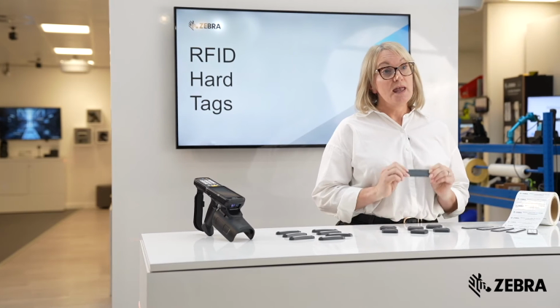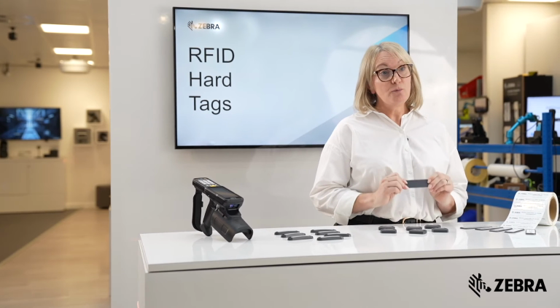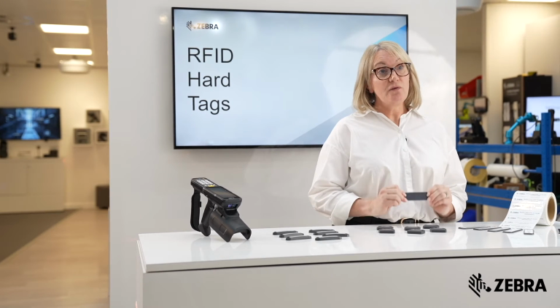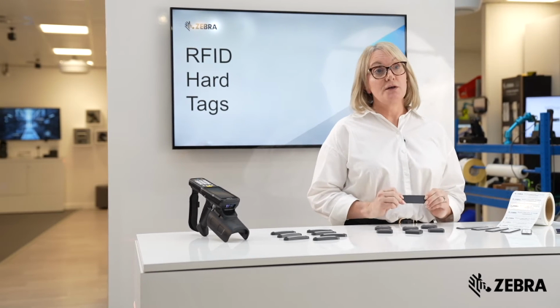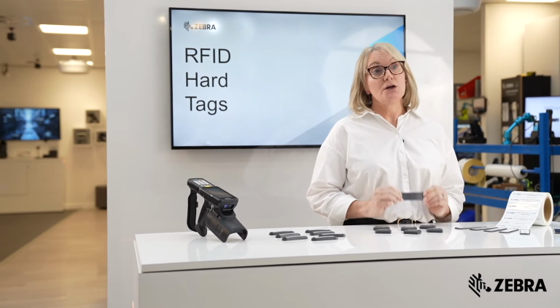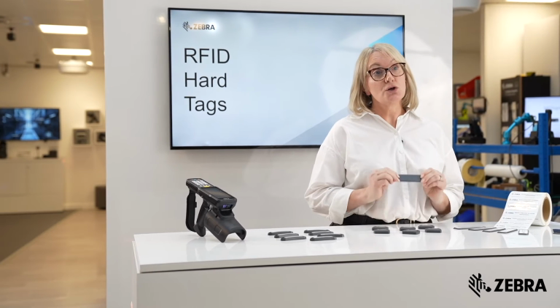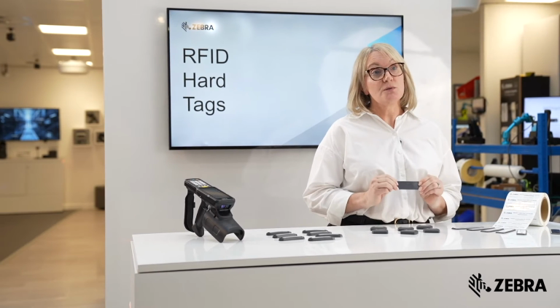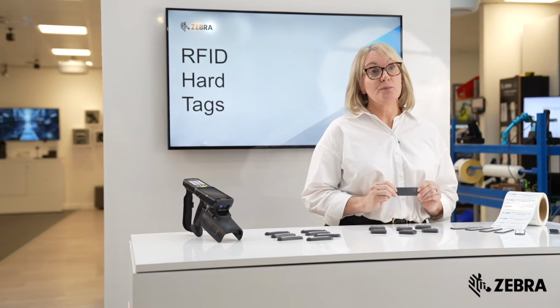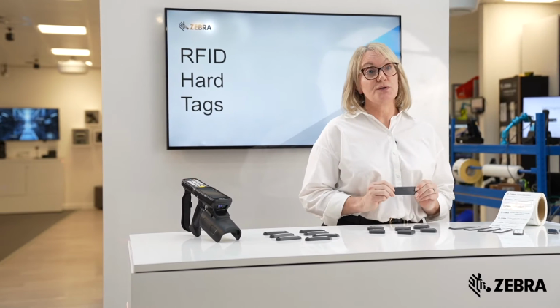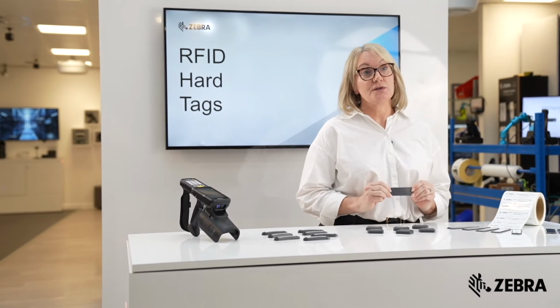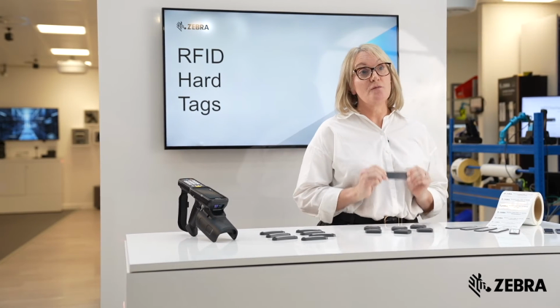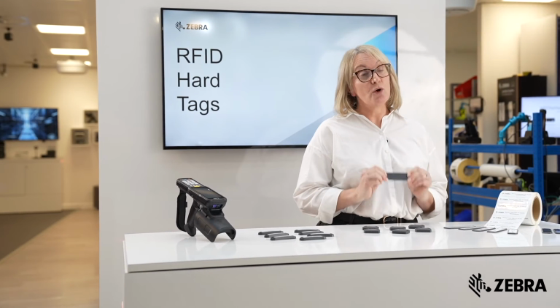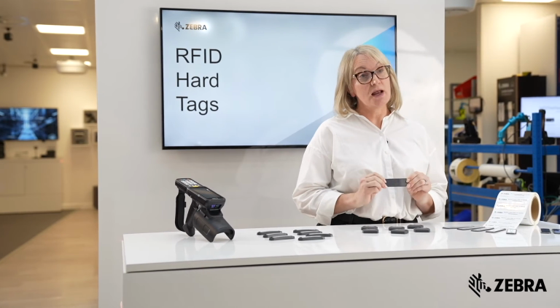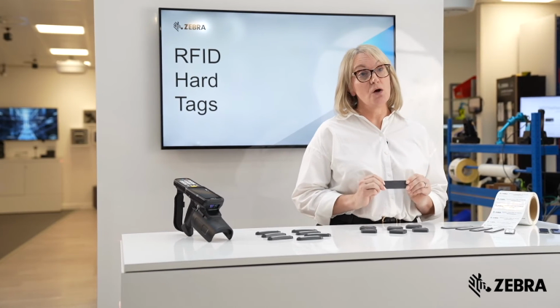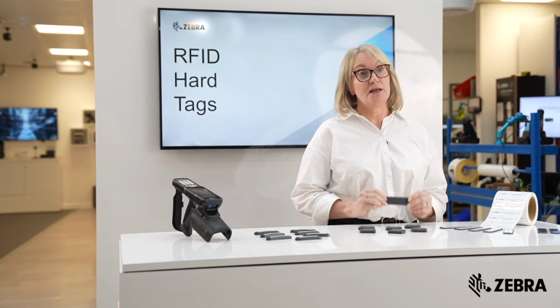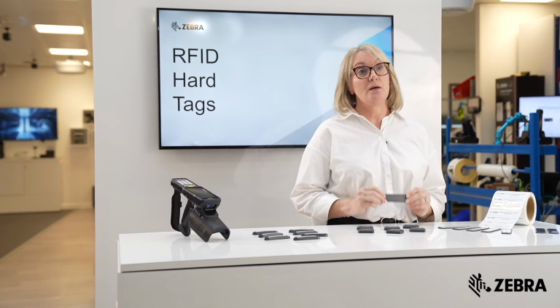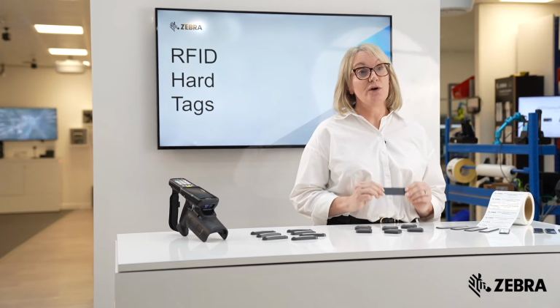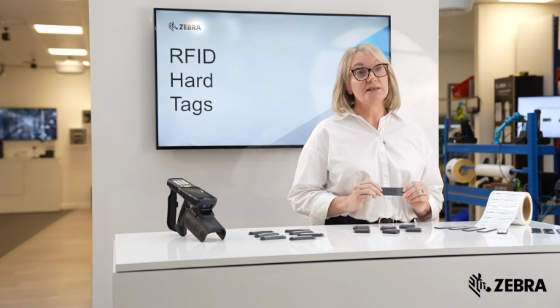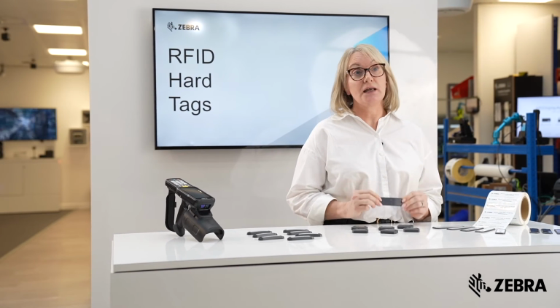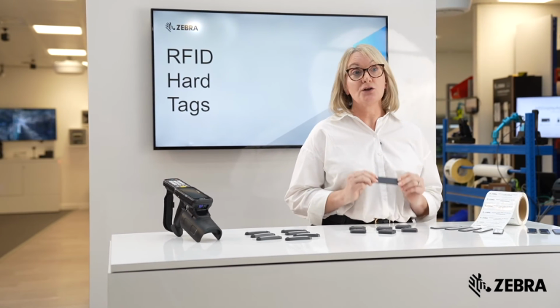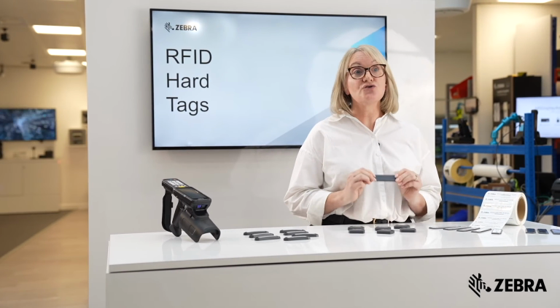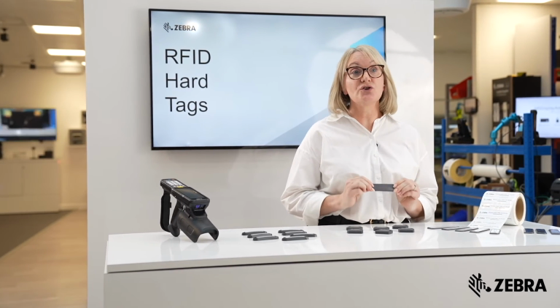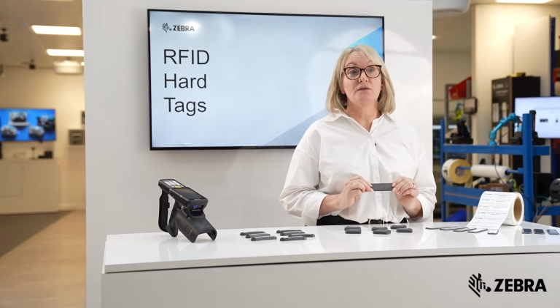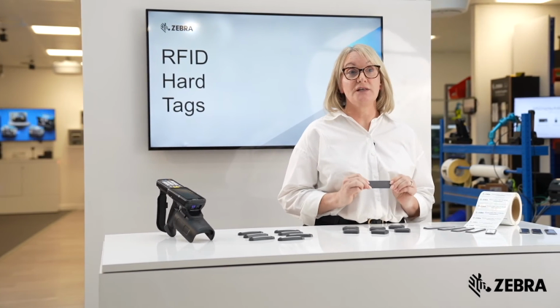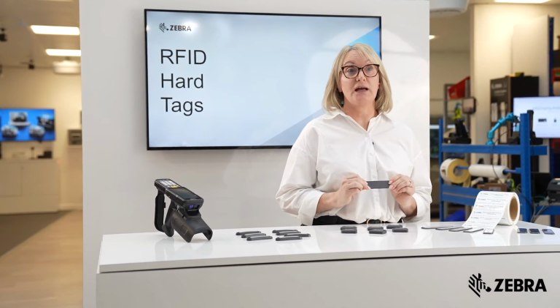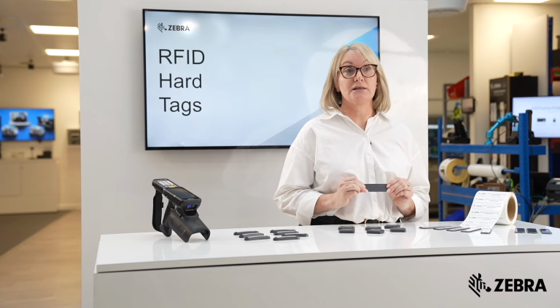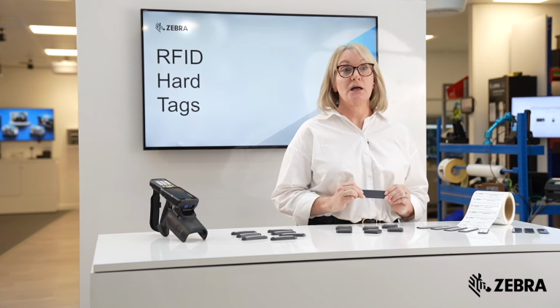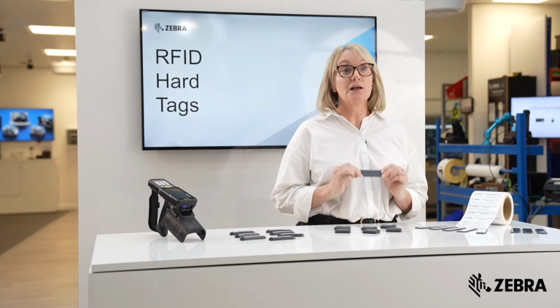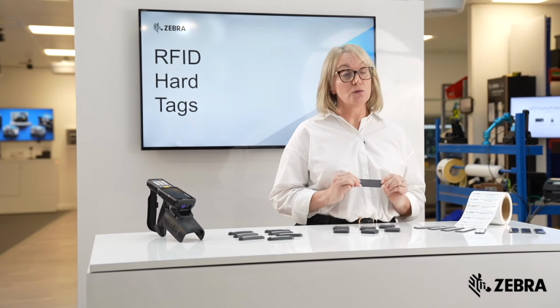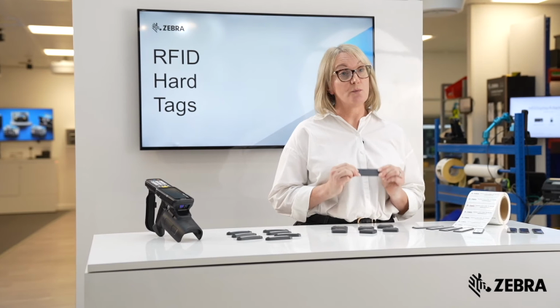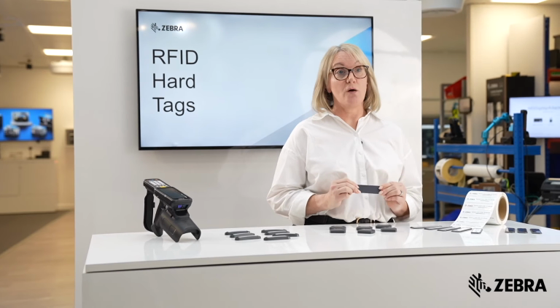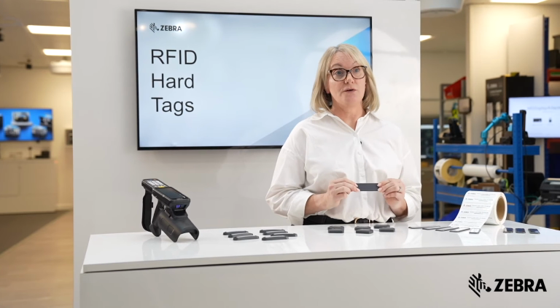If preferred, custom options of pre-encoding, printing, and construction of the tags can also be offered.